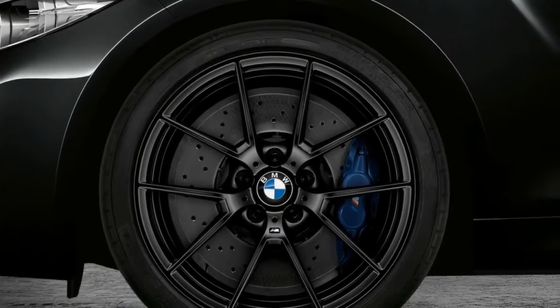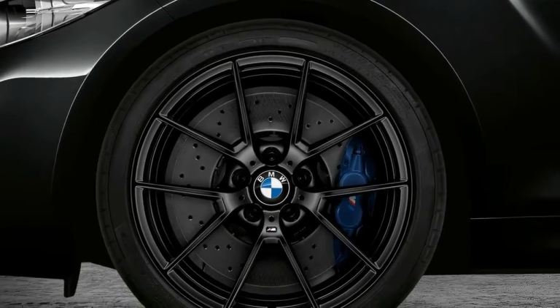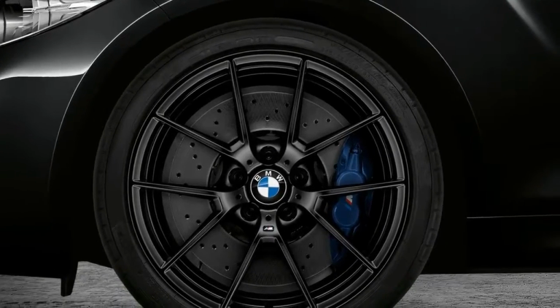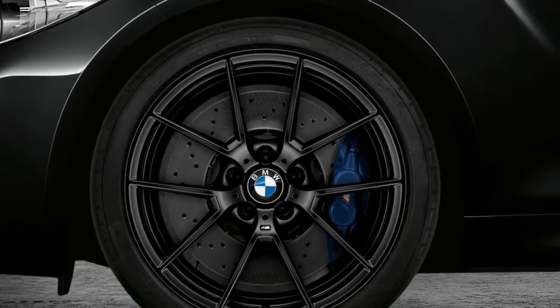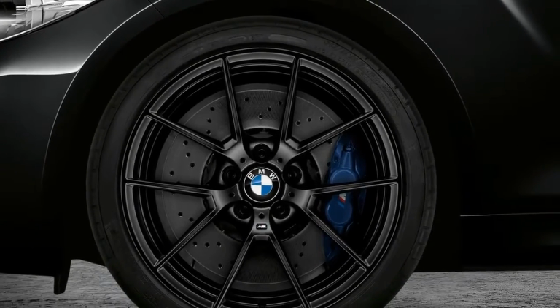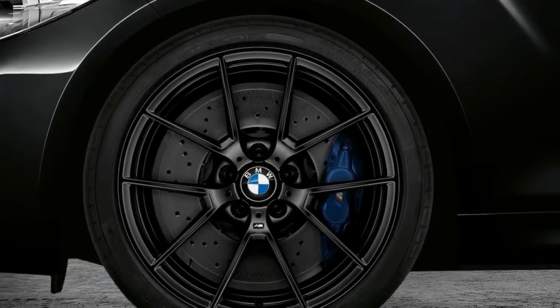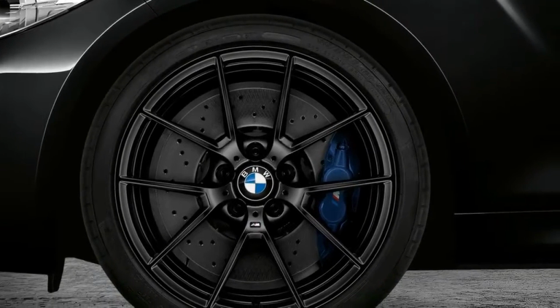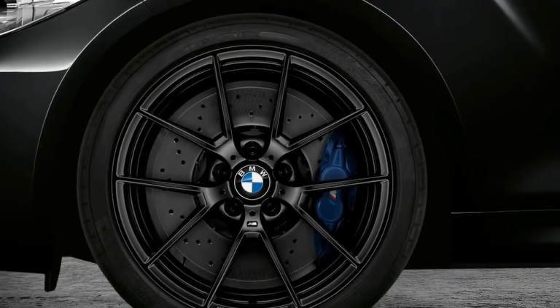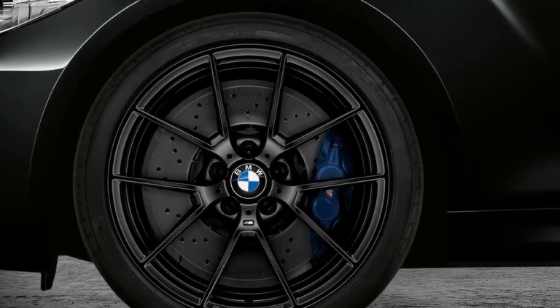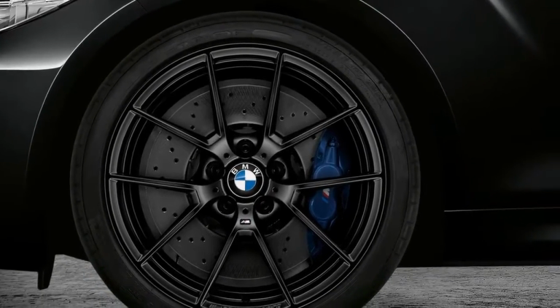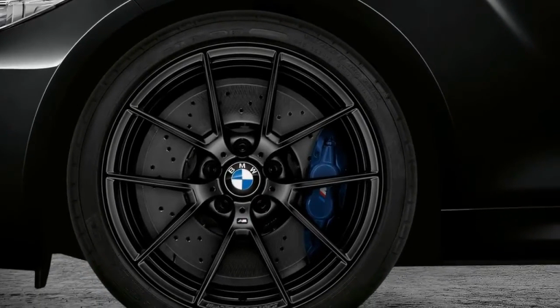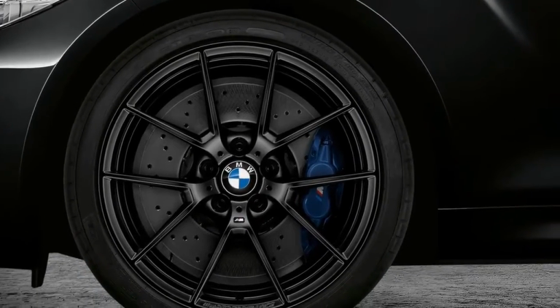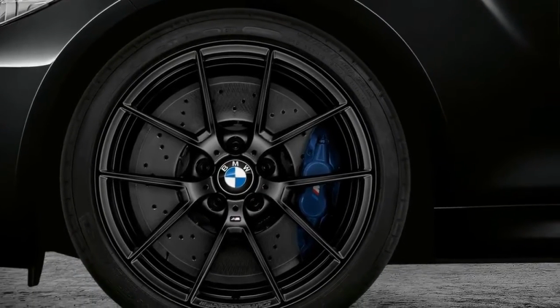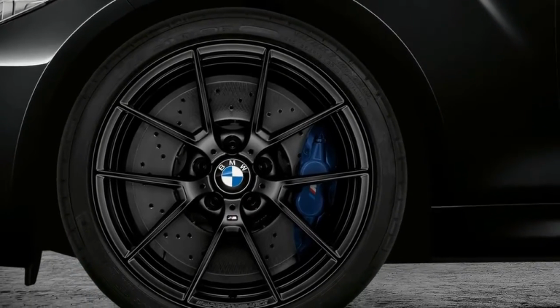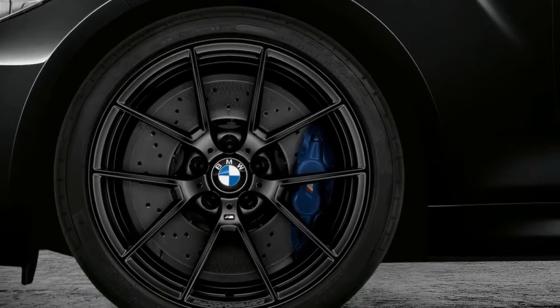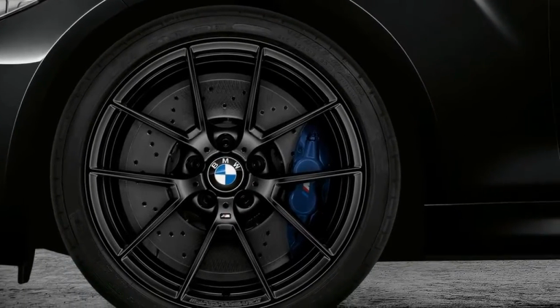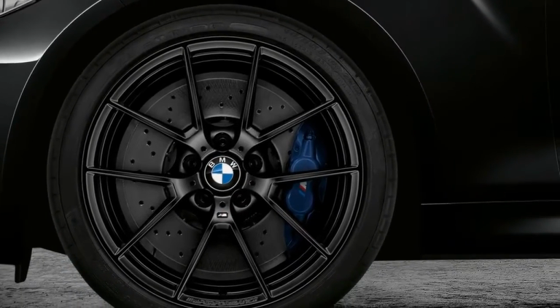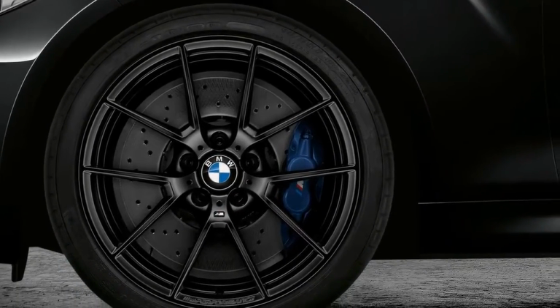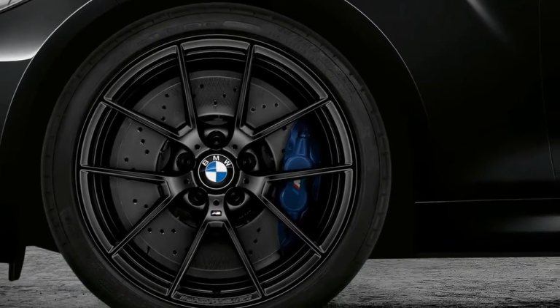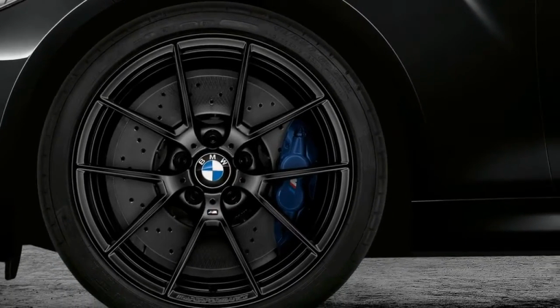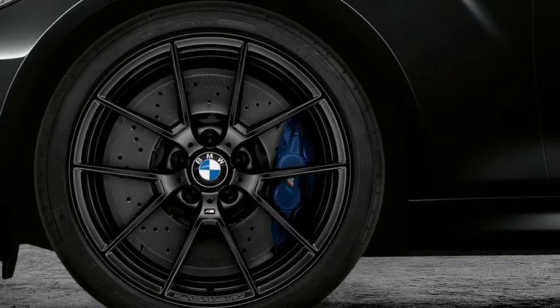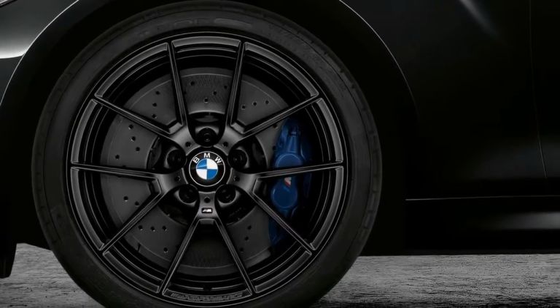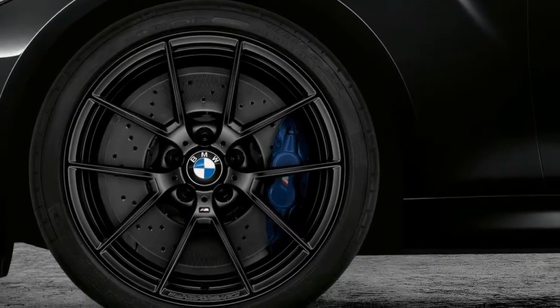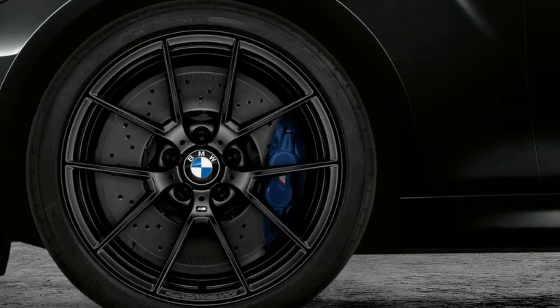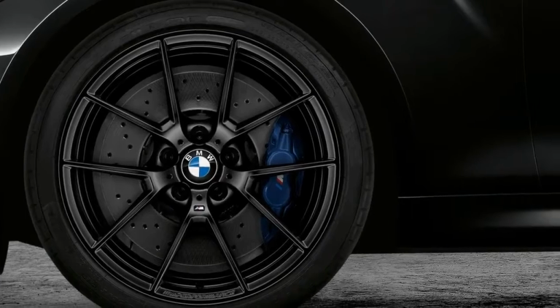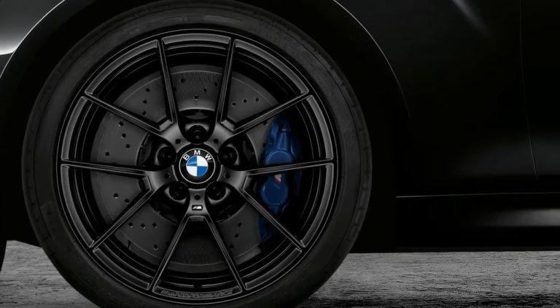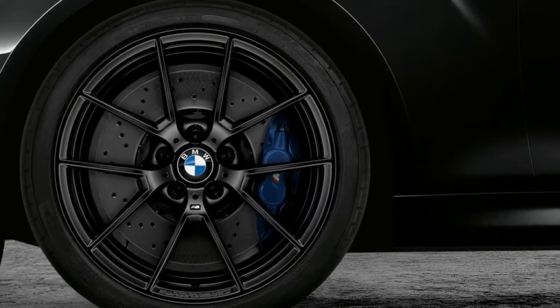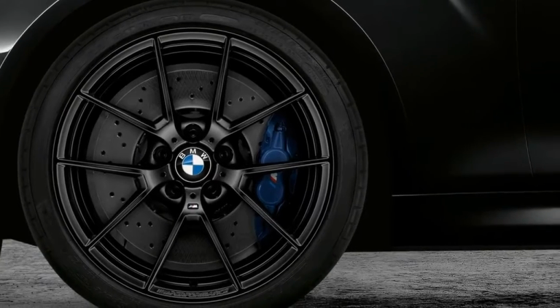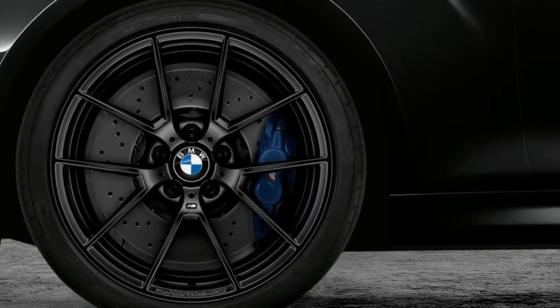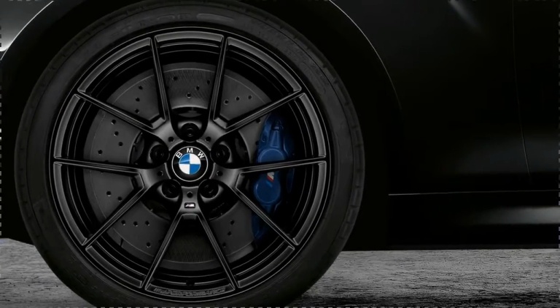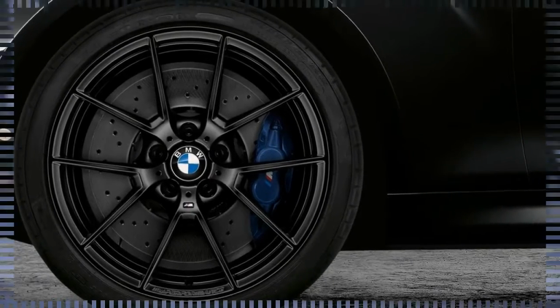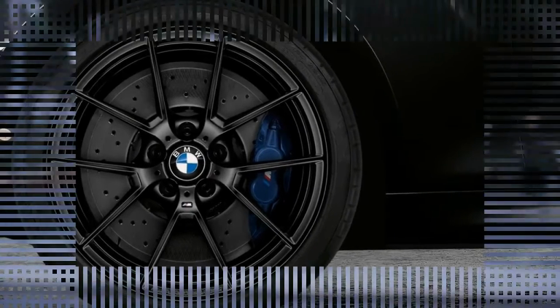The new BMW M2 Black Shadow Edition will go on sale in Europe from this April.